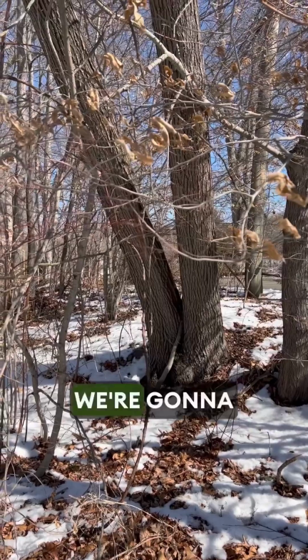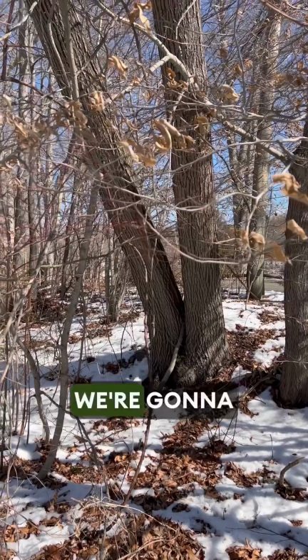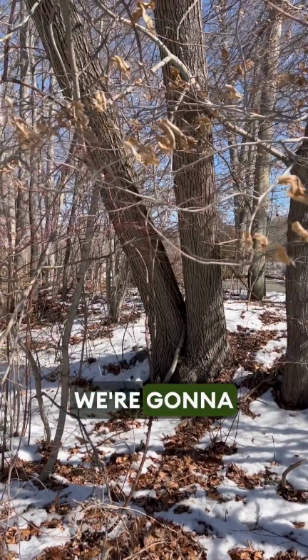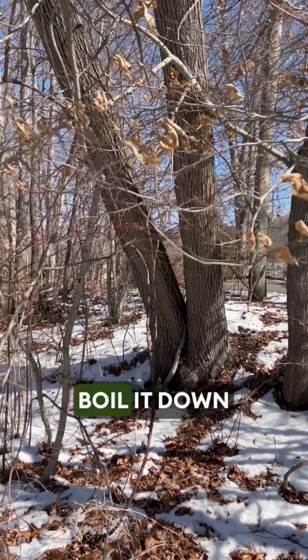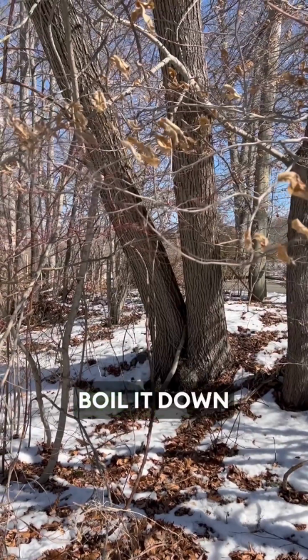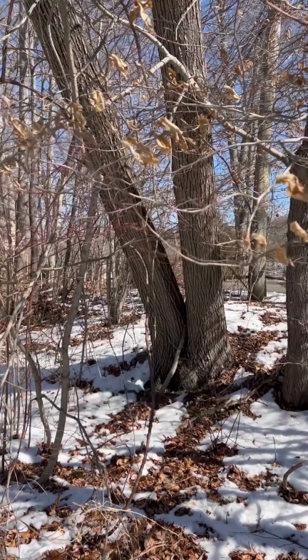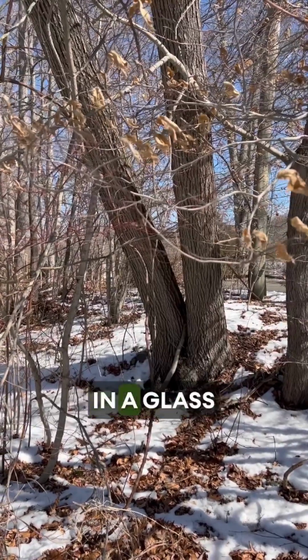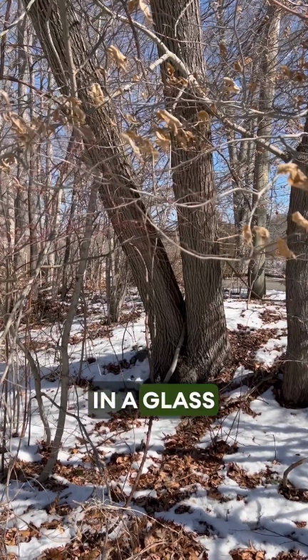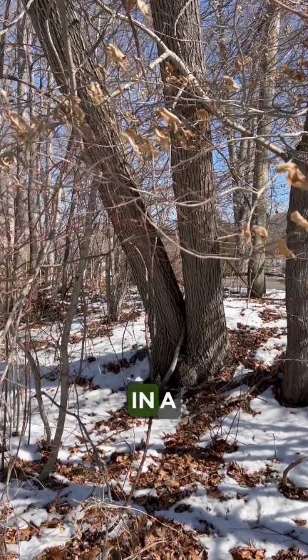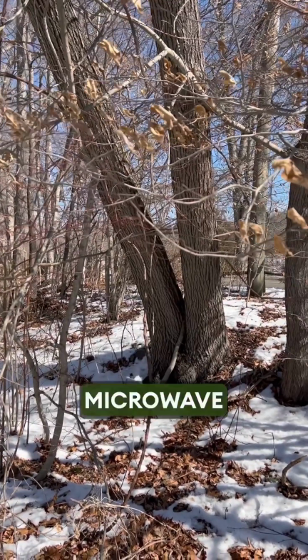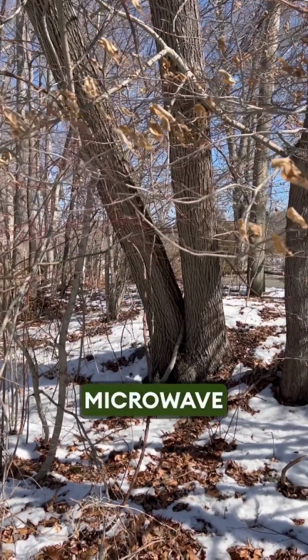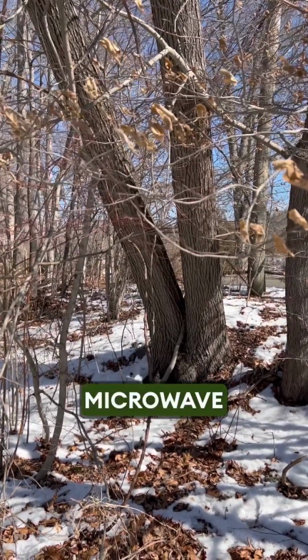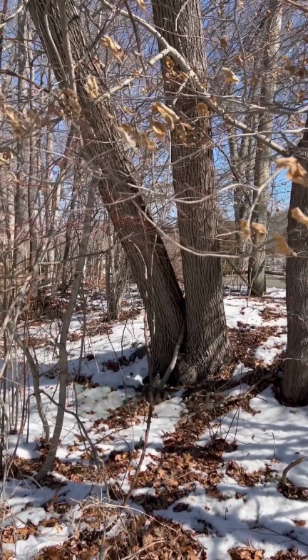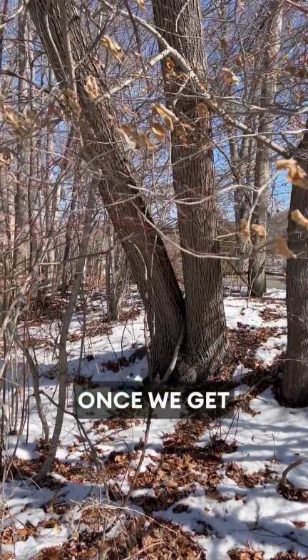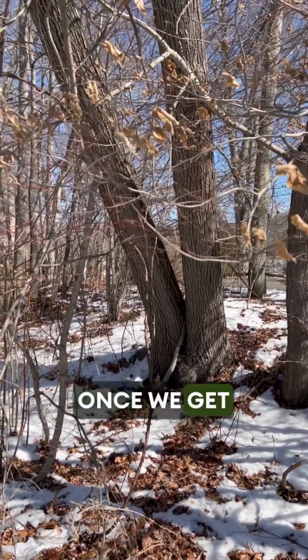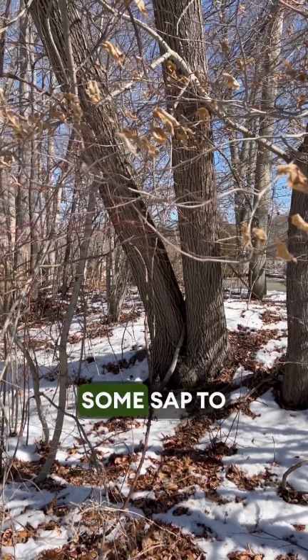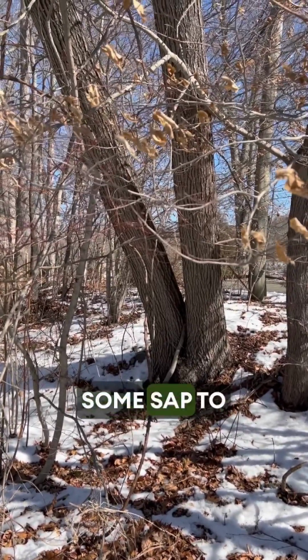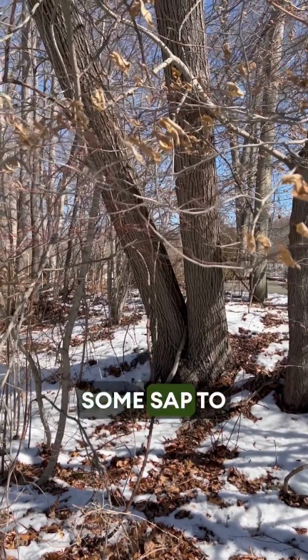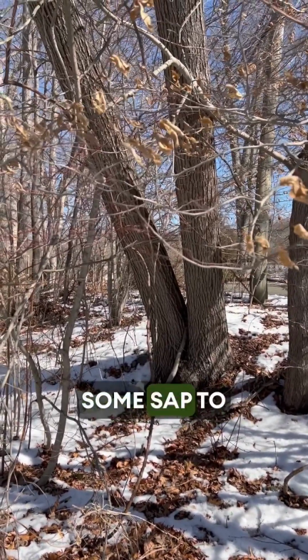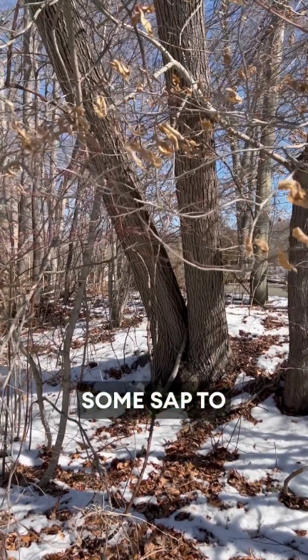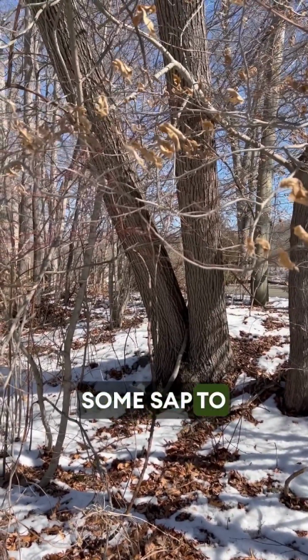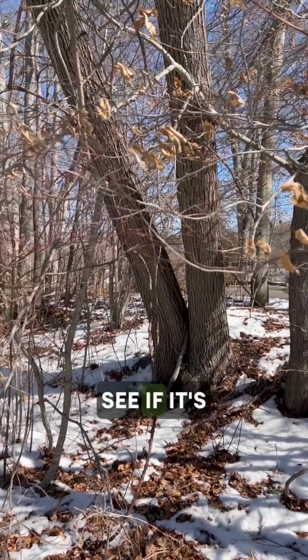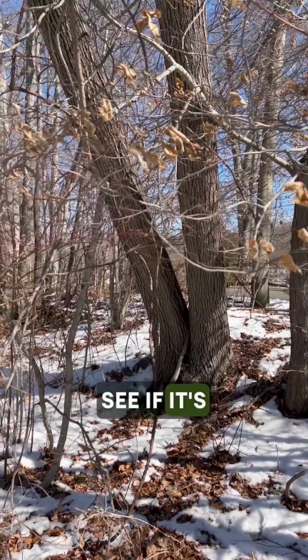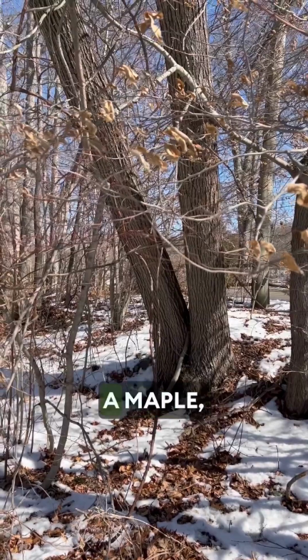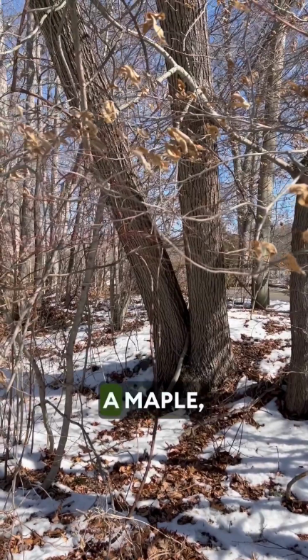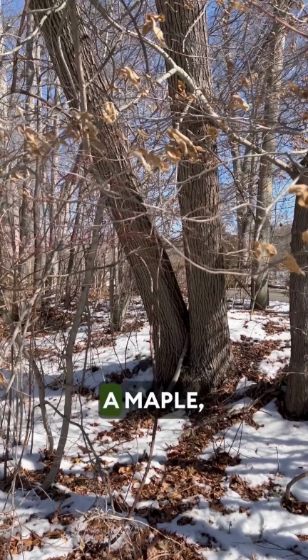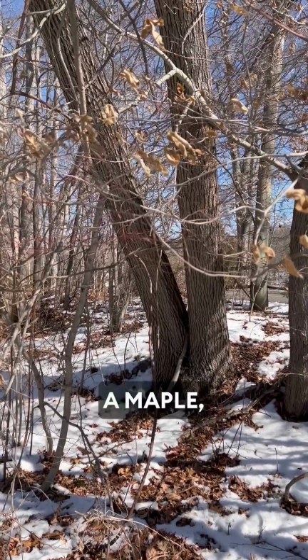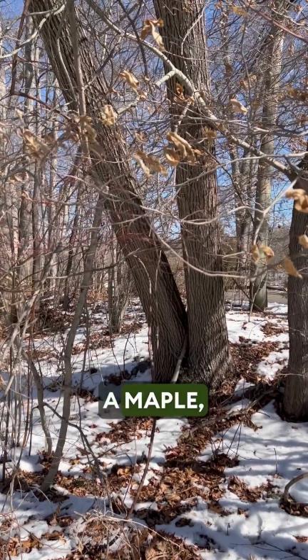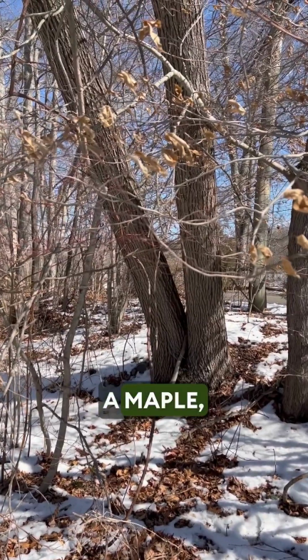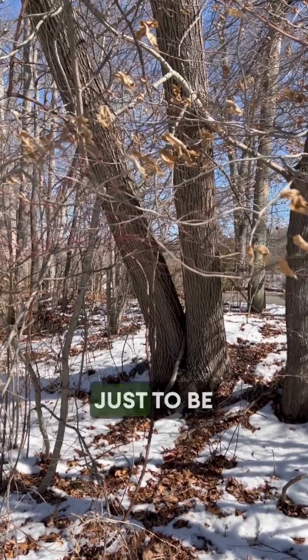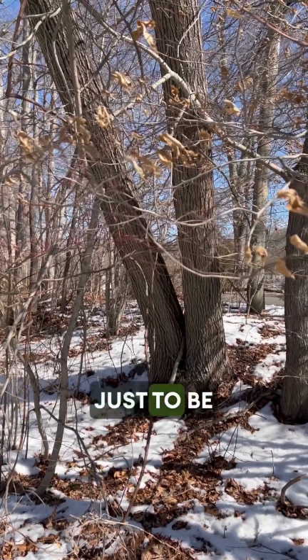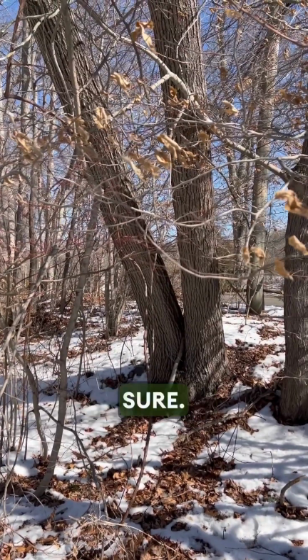We're going to boil some sap down in a glass in the microwave once we collect some, just to confirm it's actually maple and be sure.